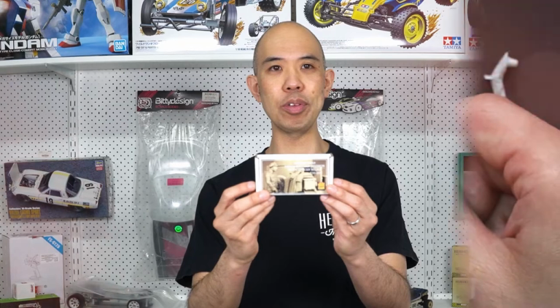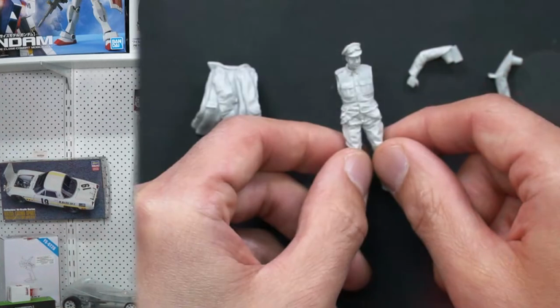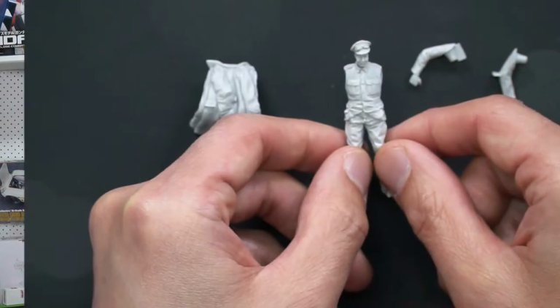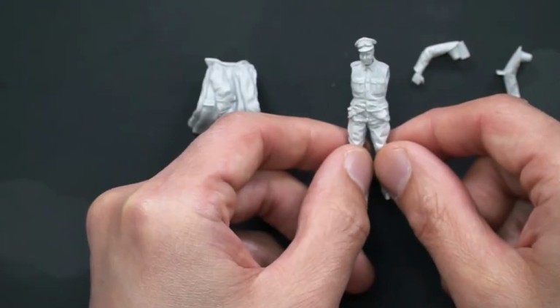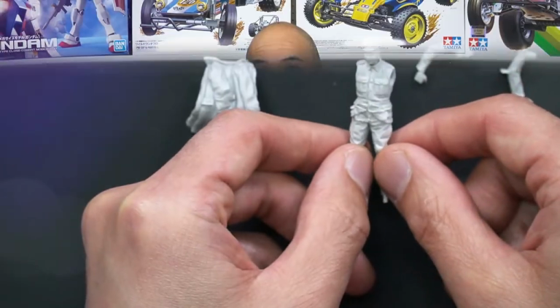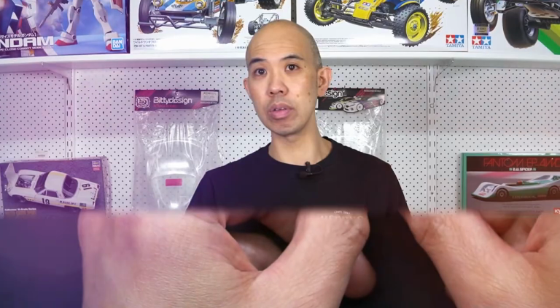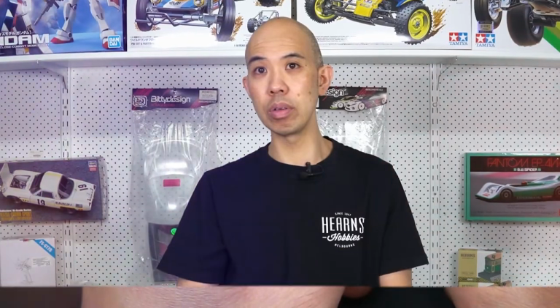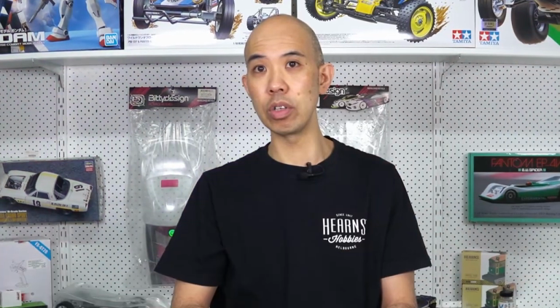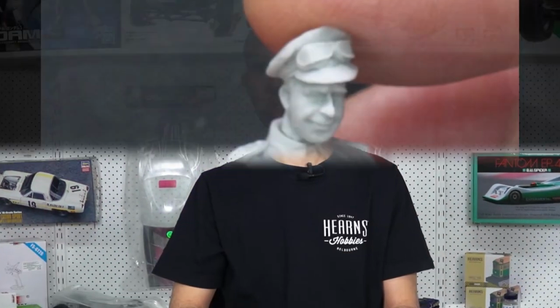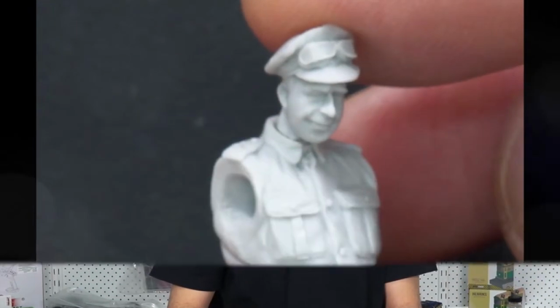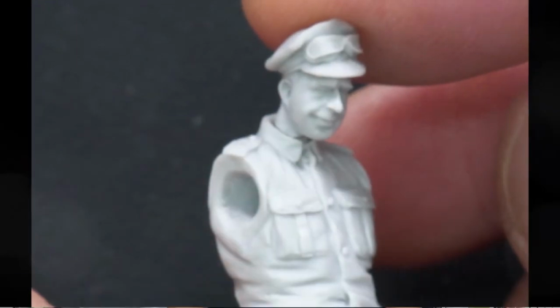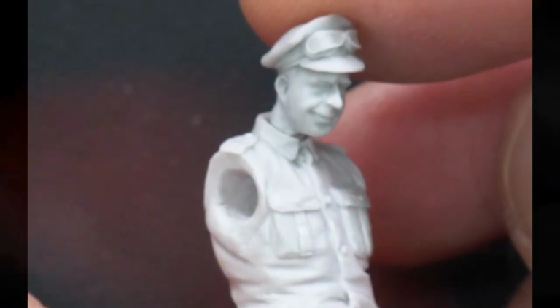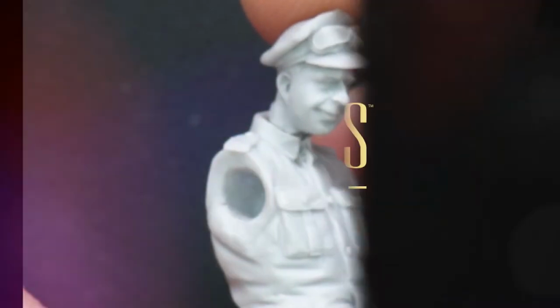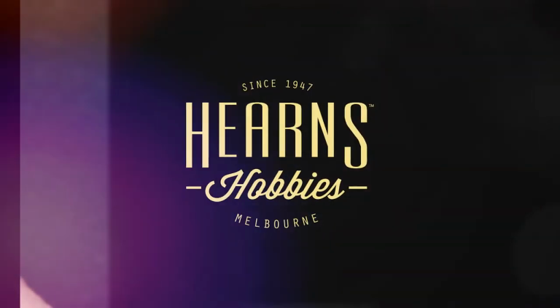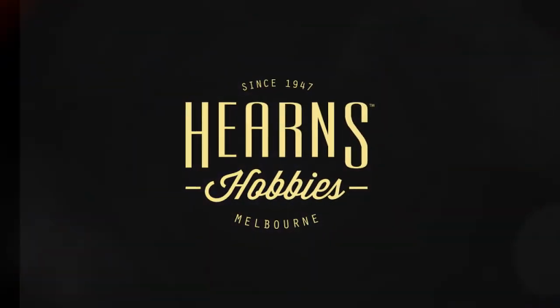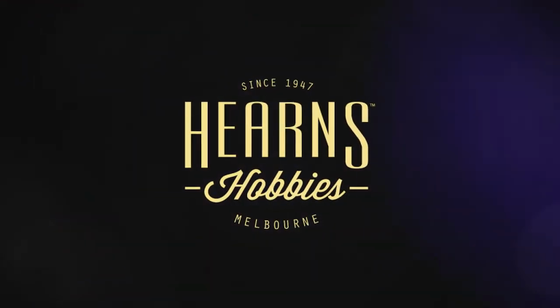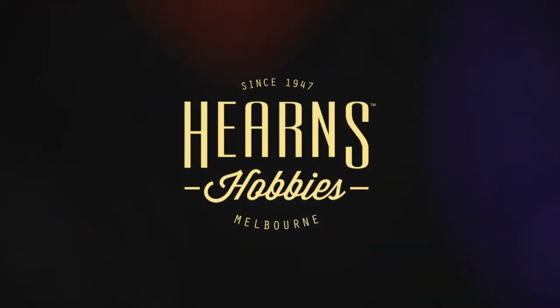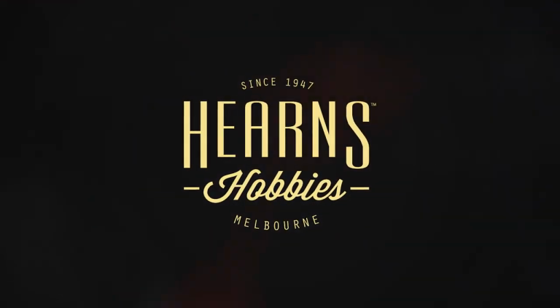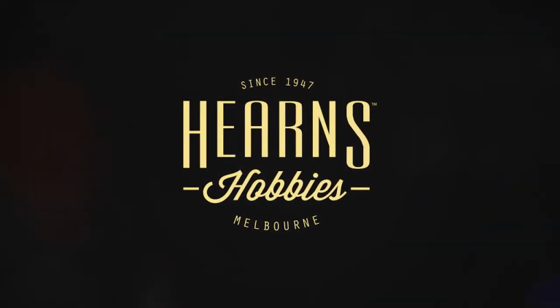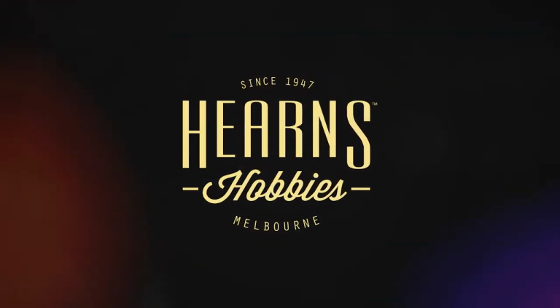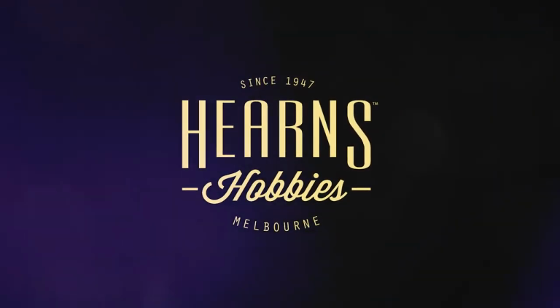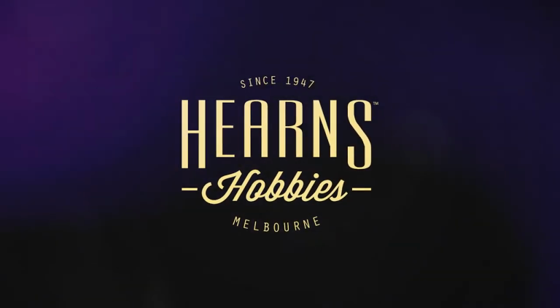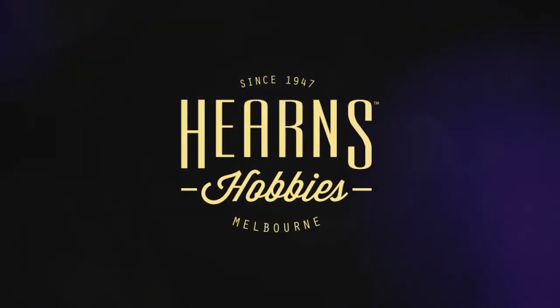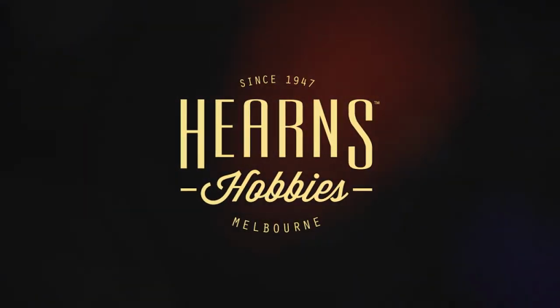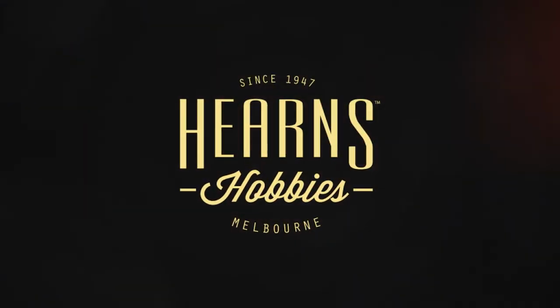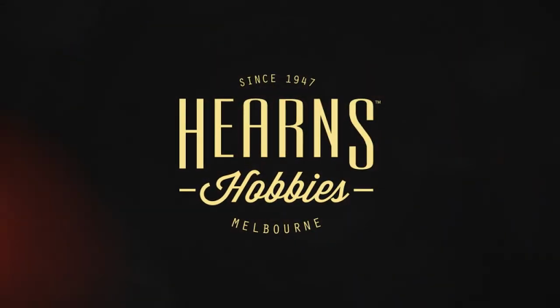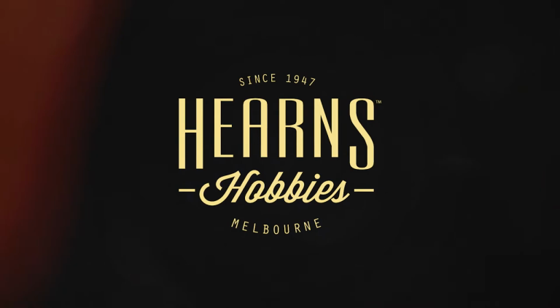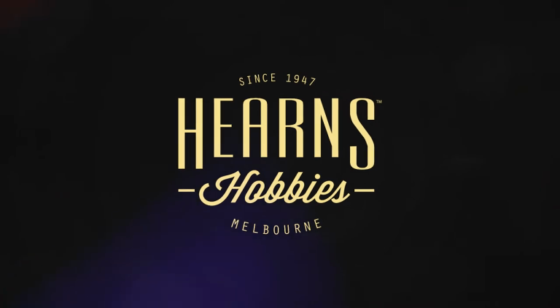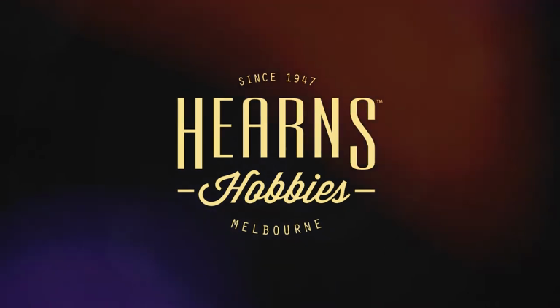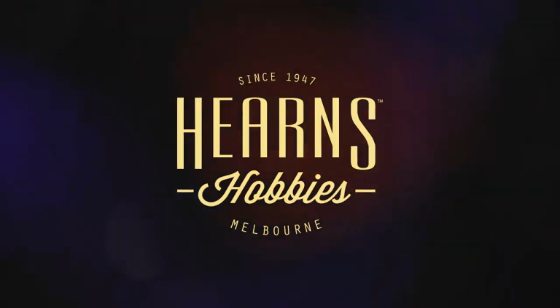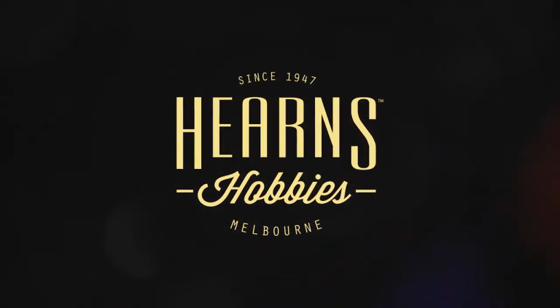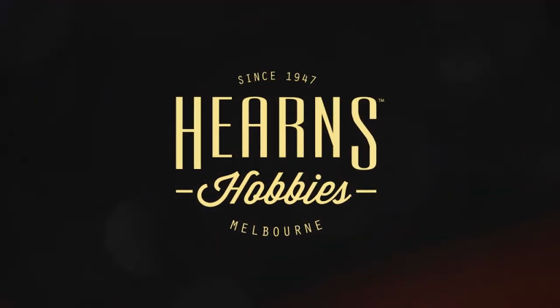I think it will add a lot of character to any diorama simply because of the humor in it and the humanity in it as well.